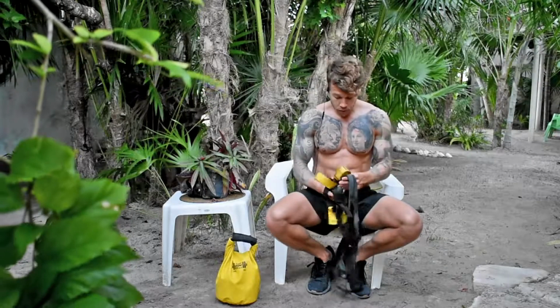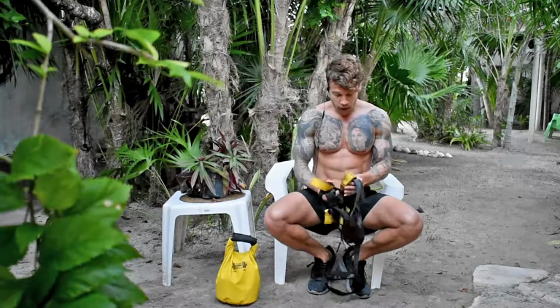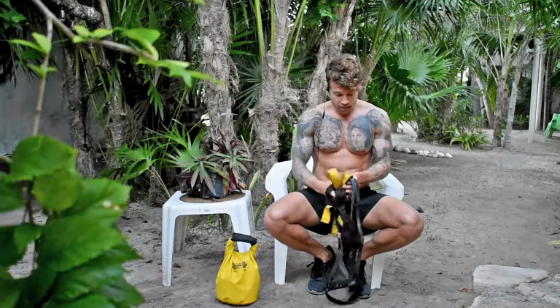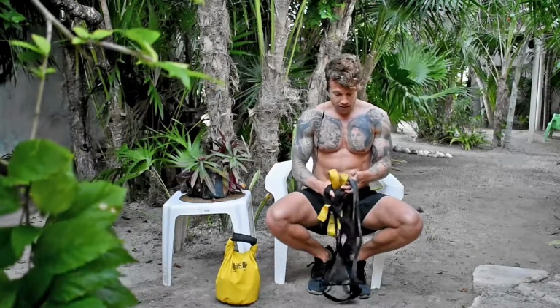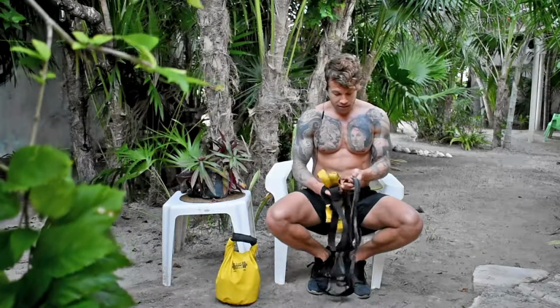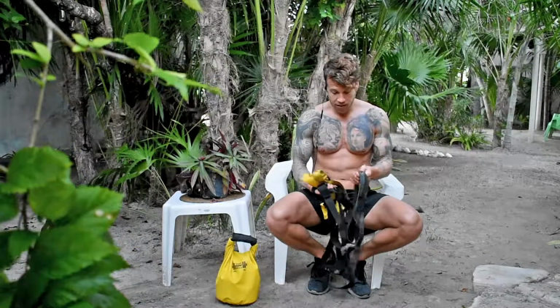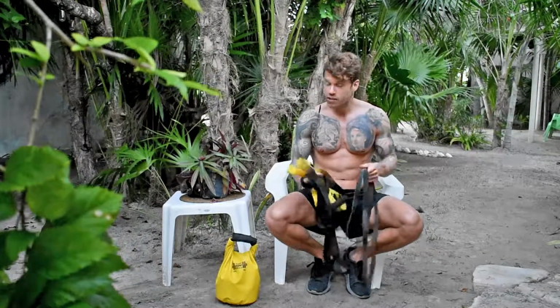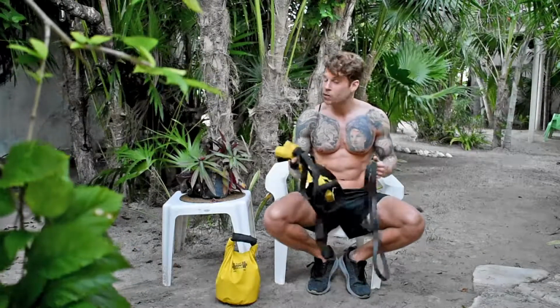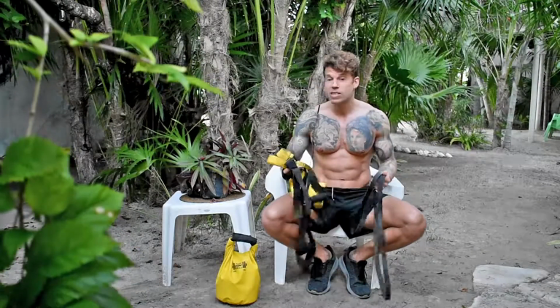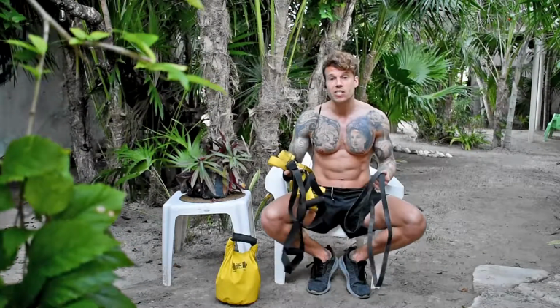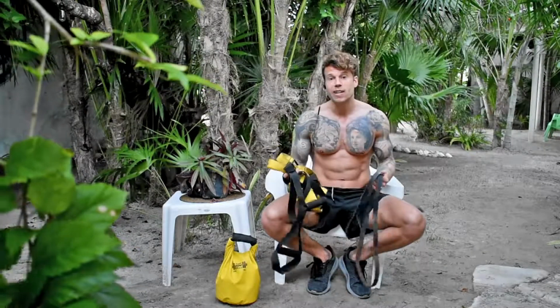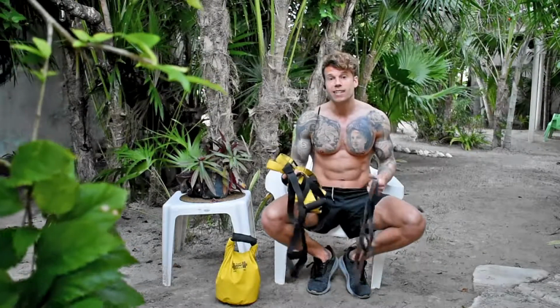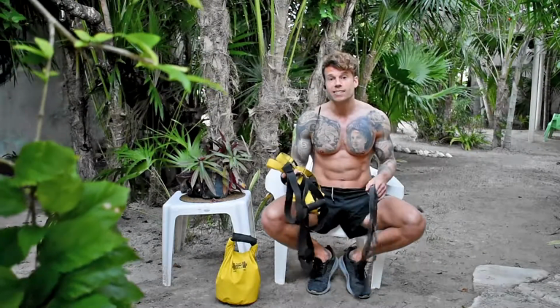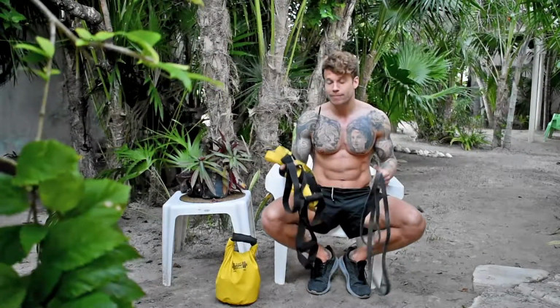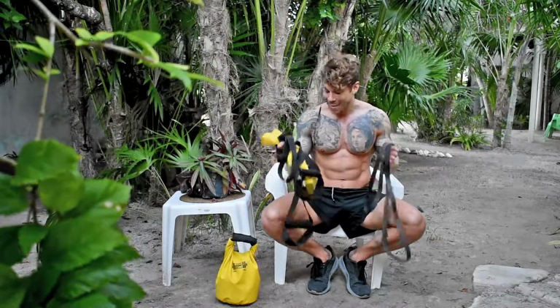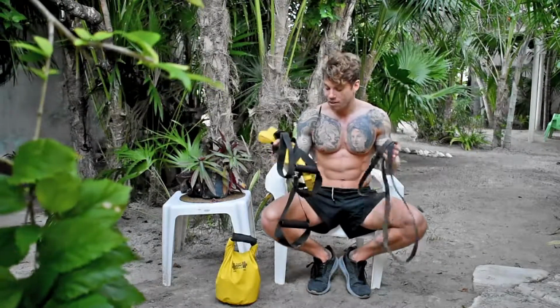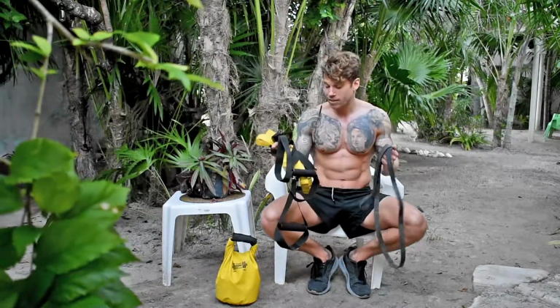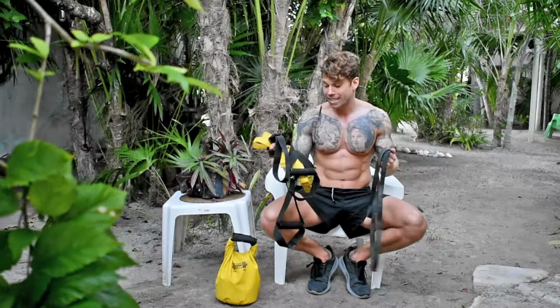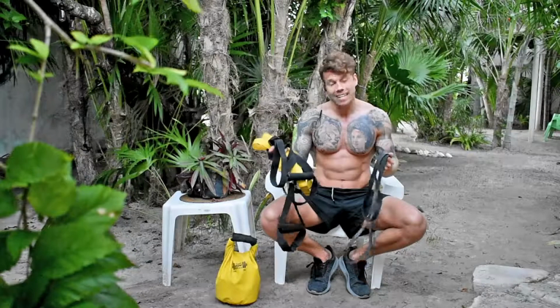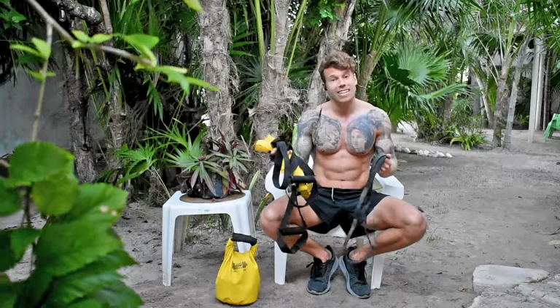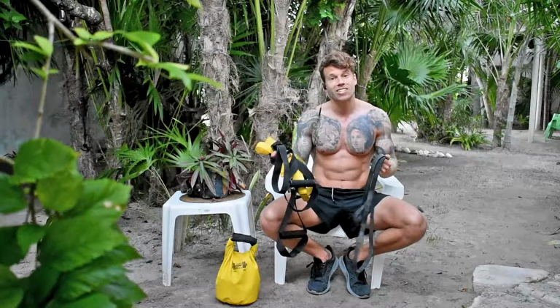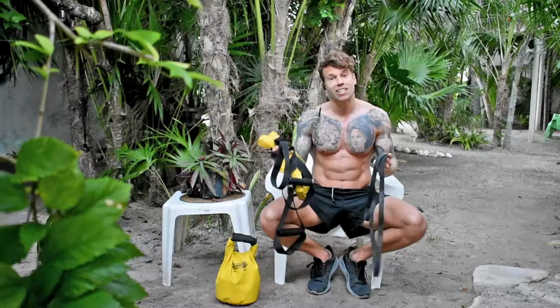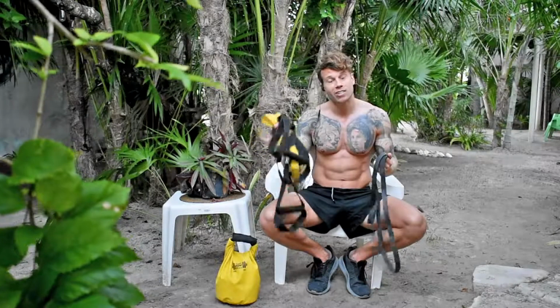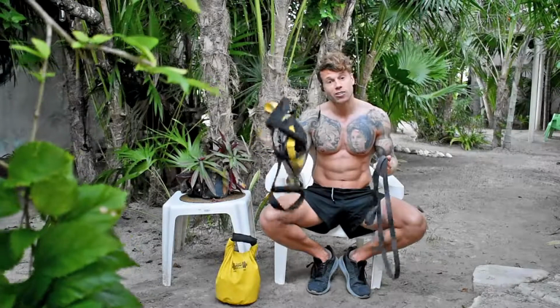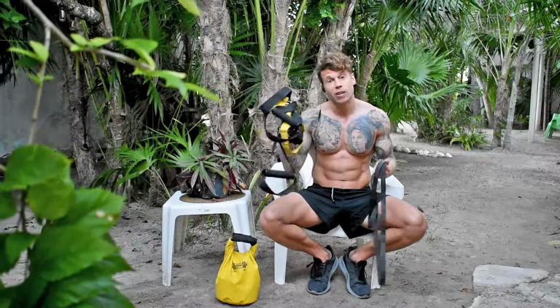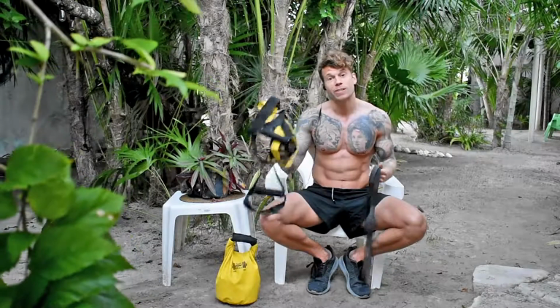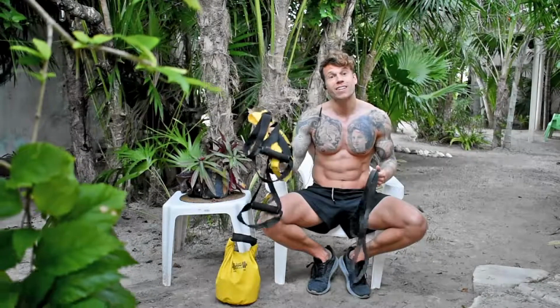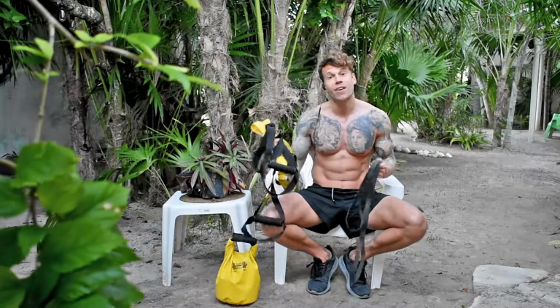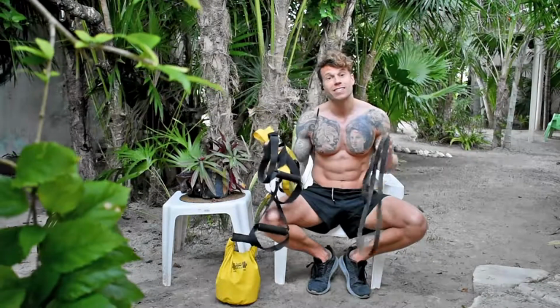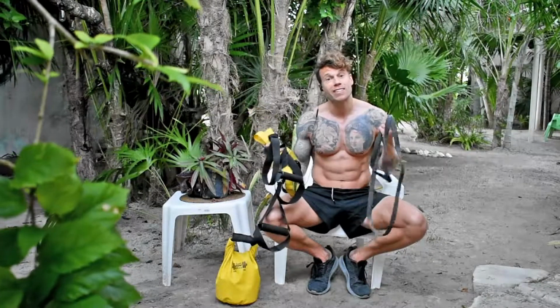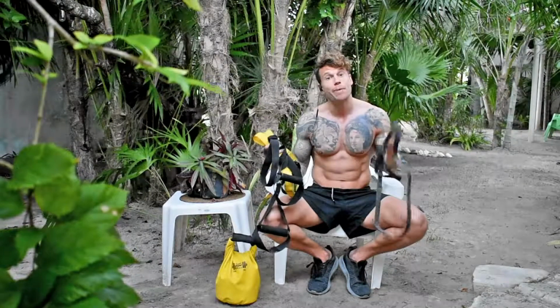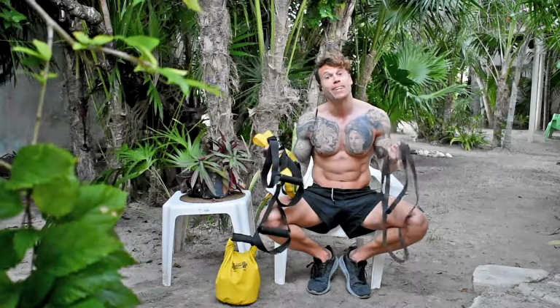Otherwise, you don't need a gym. Get out of it, get in nature, and just train with a TRX and a band.